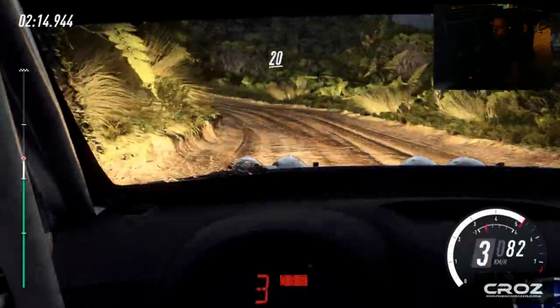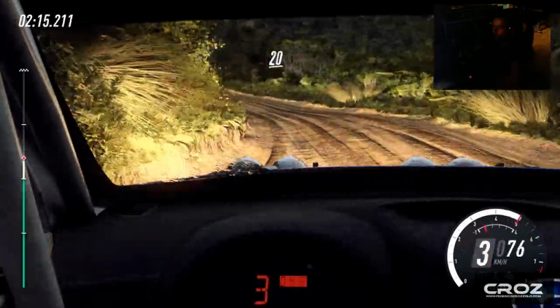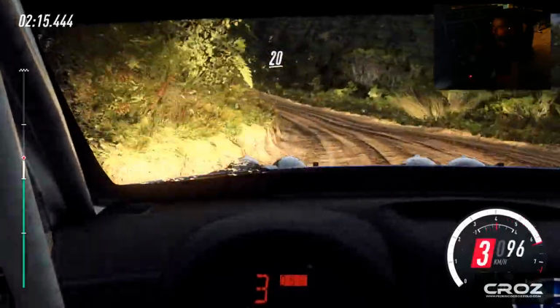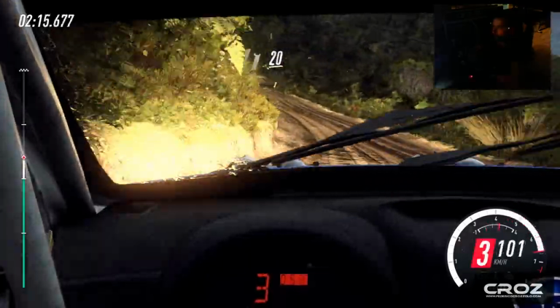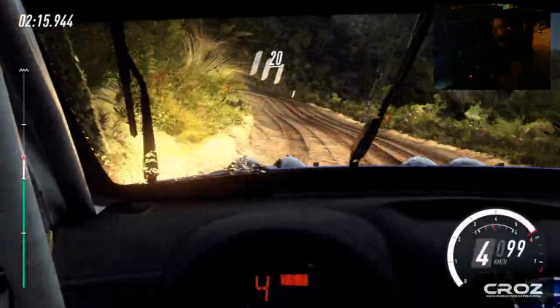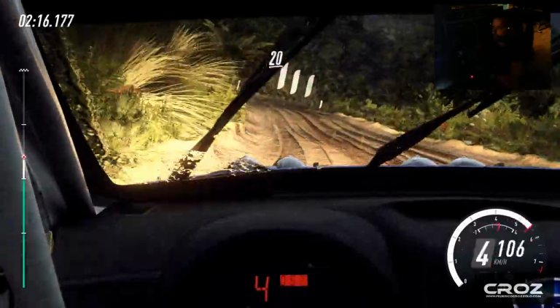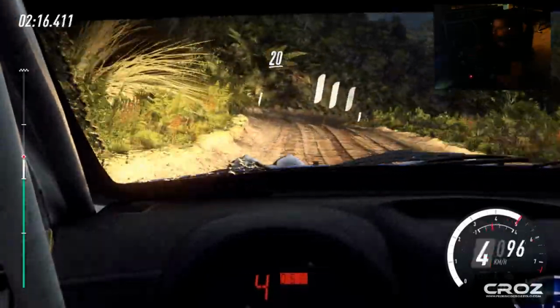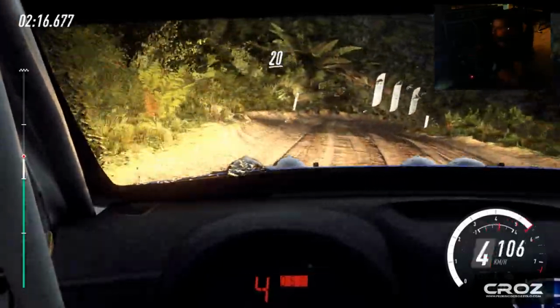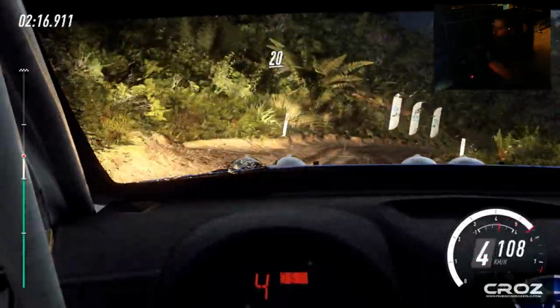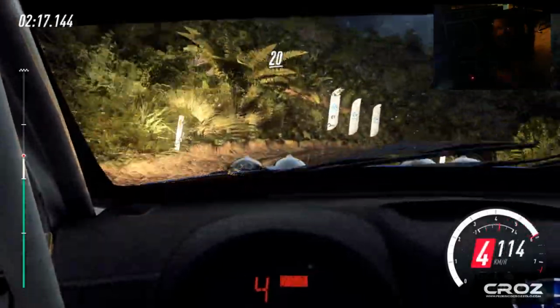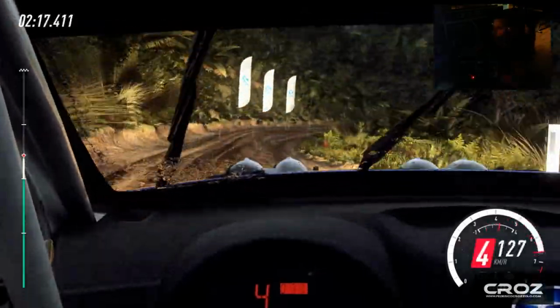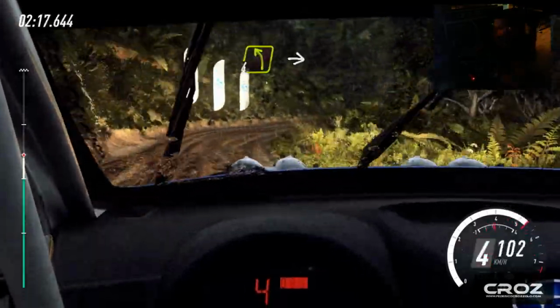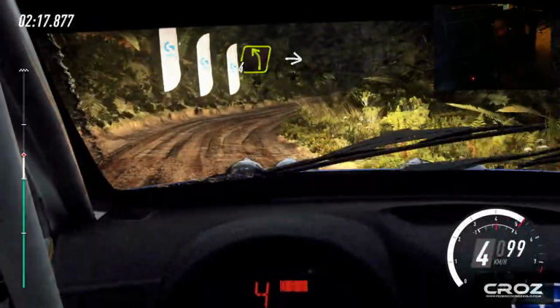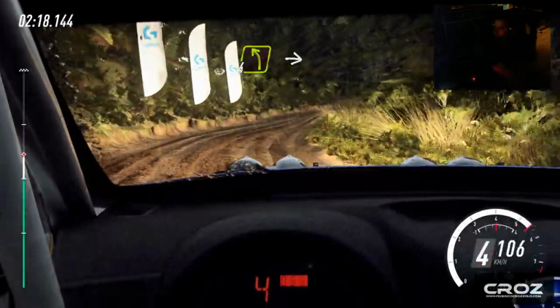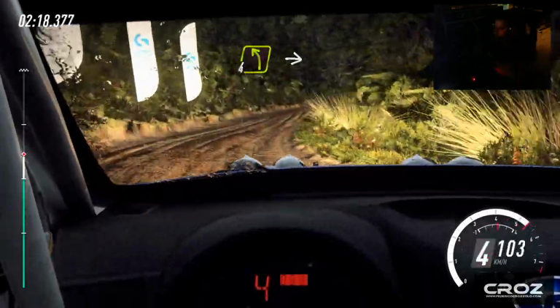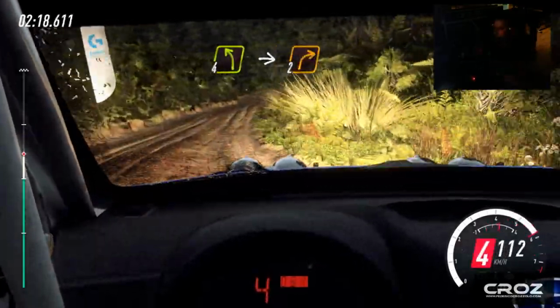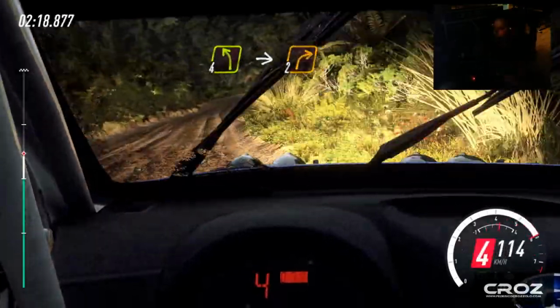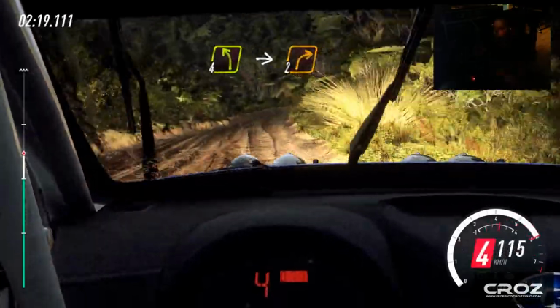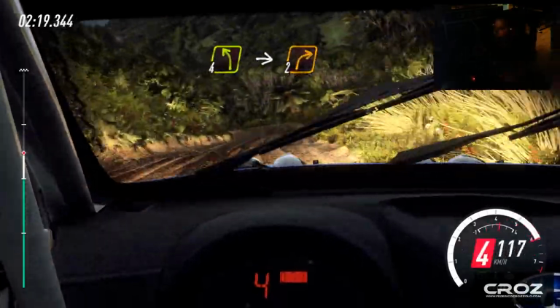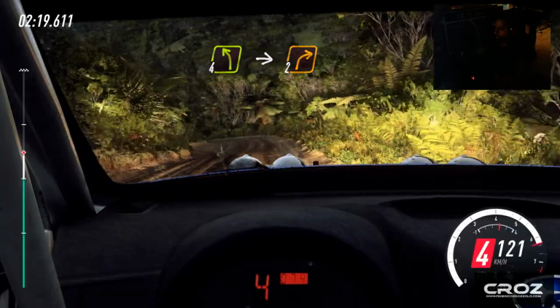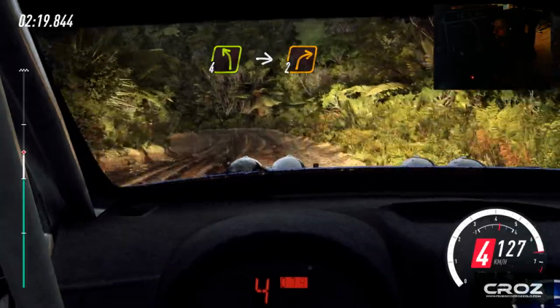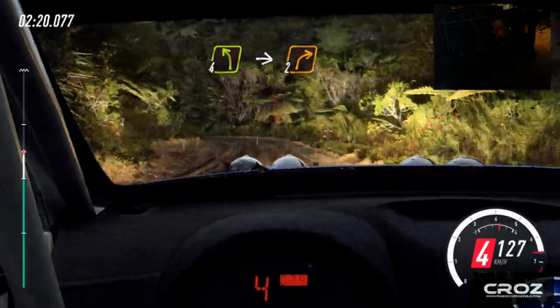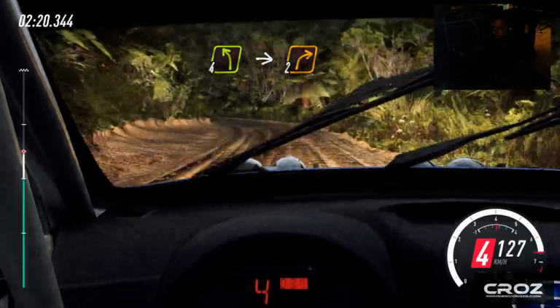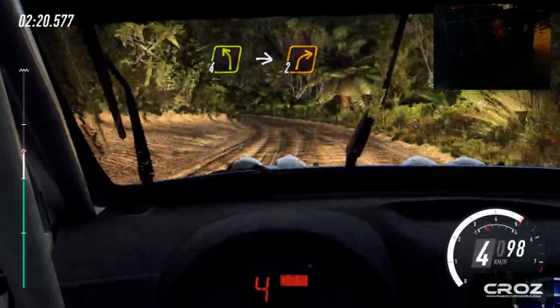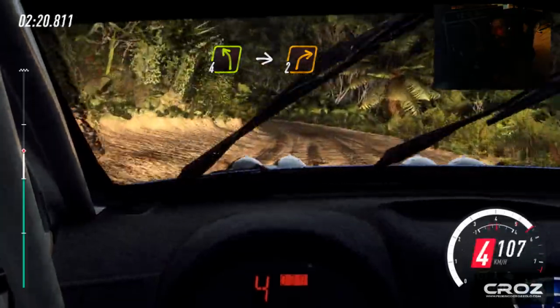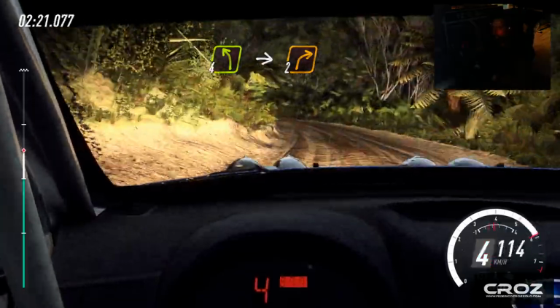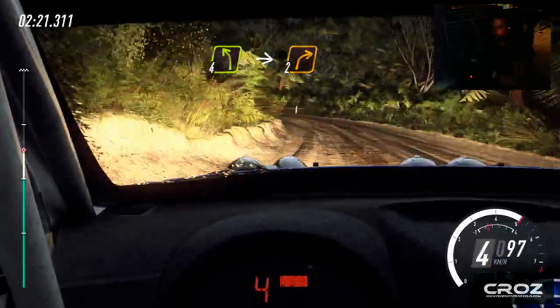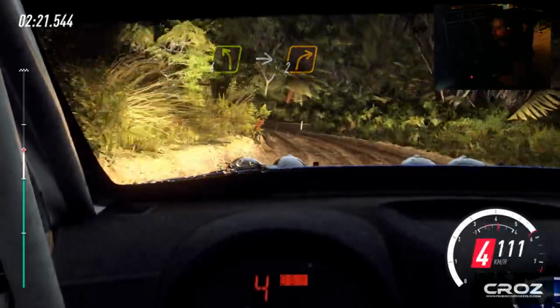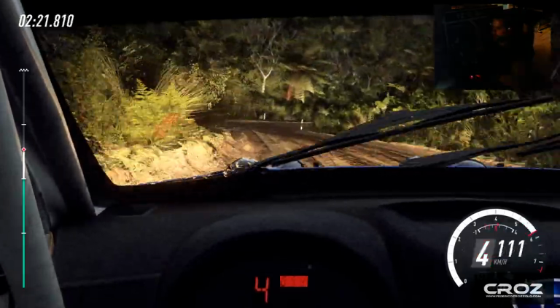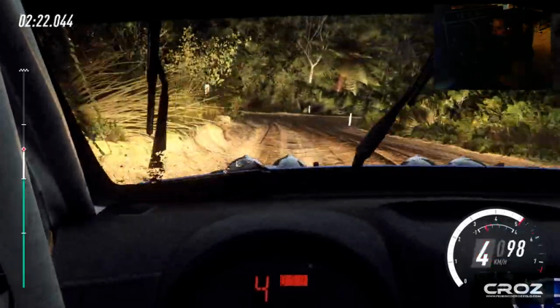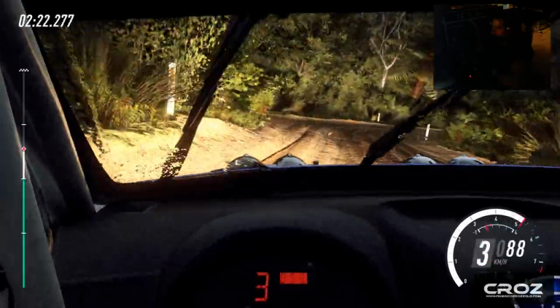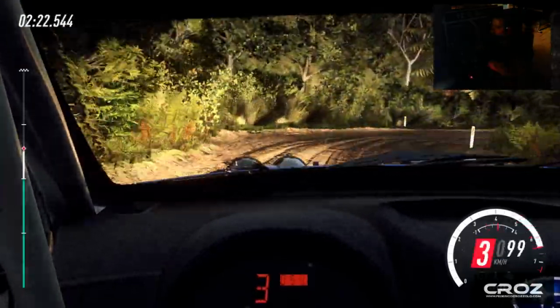20. Four left, into slow, two right, very long, opens over crest.